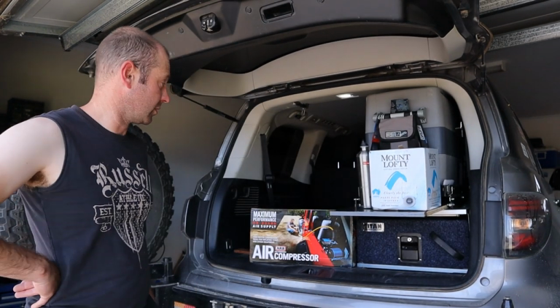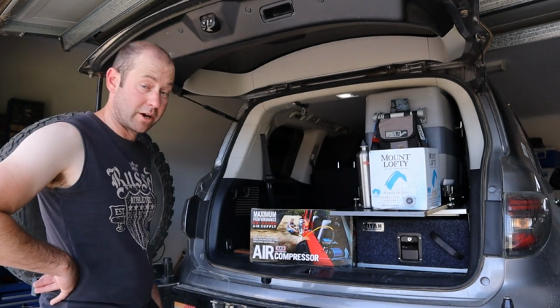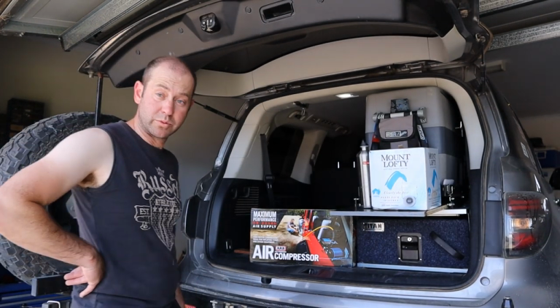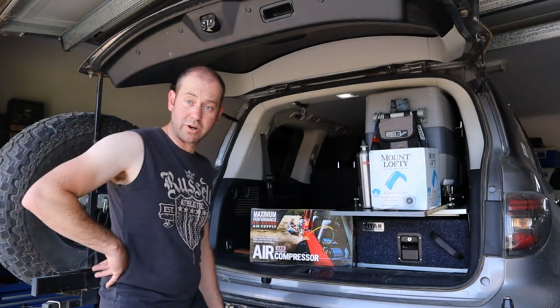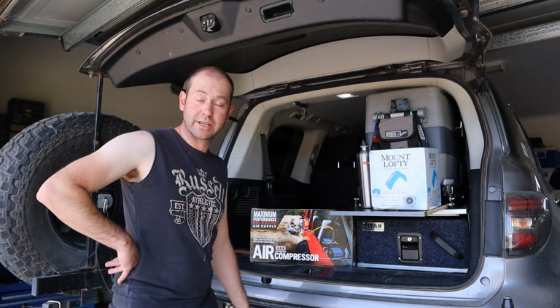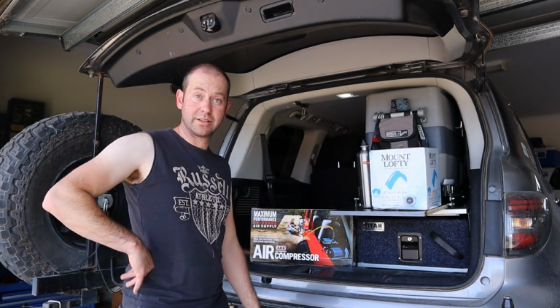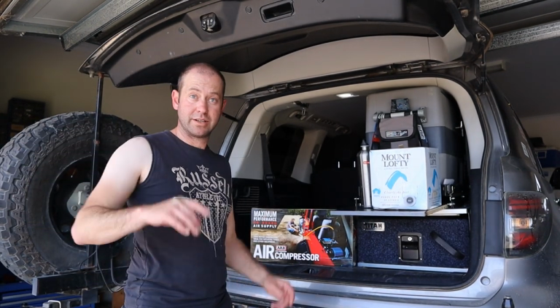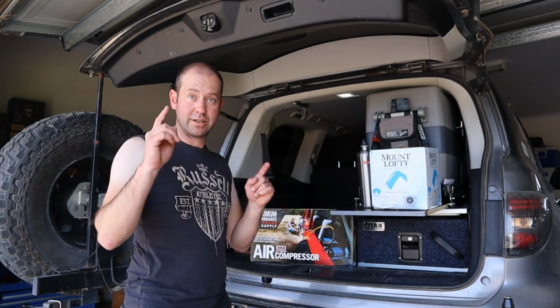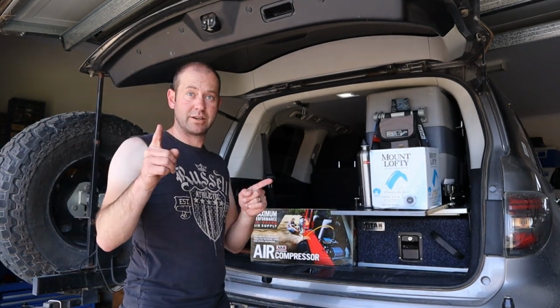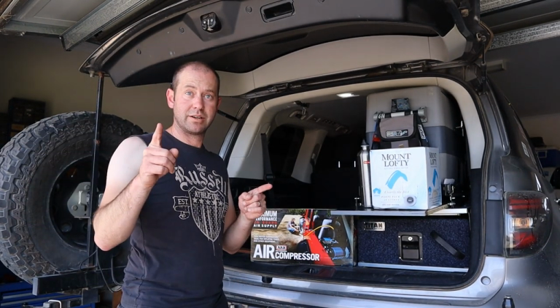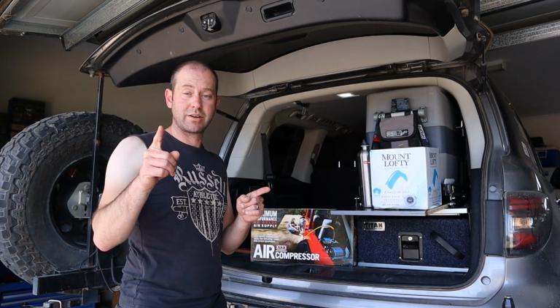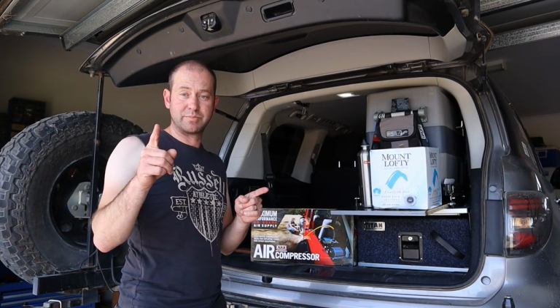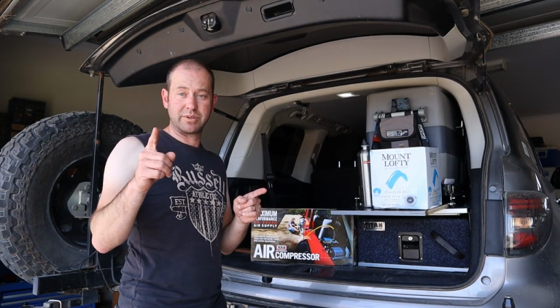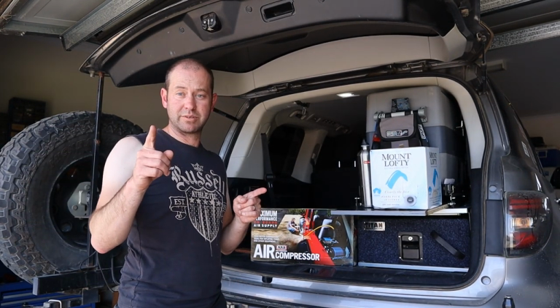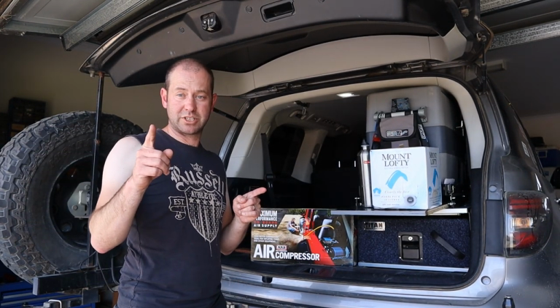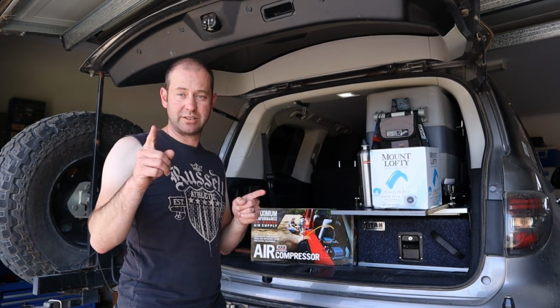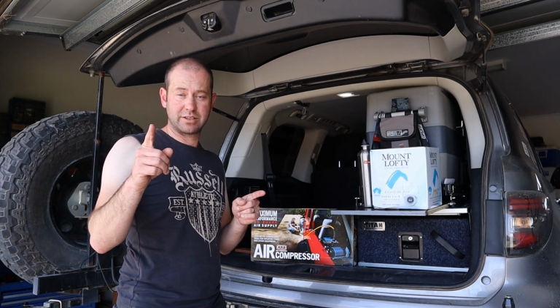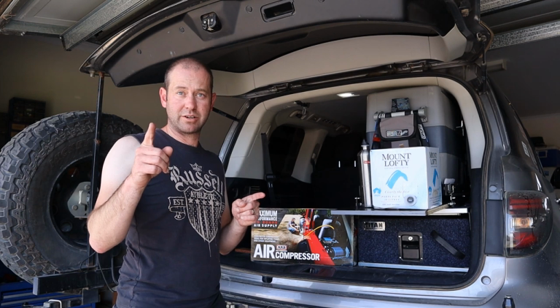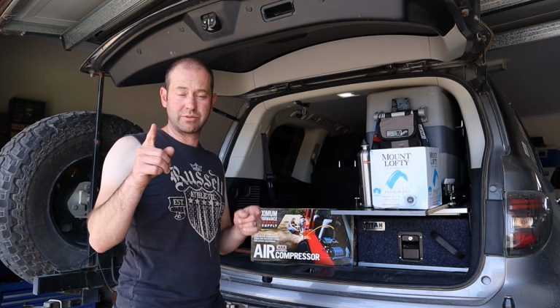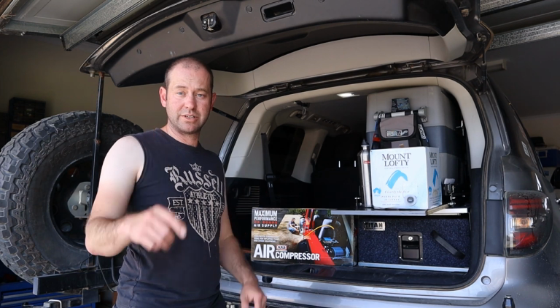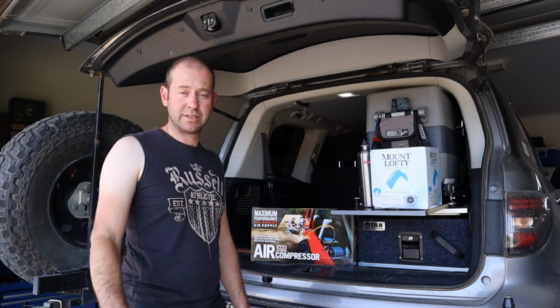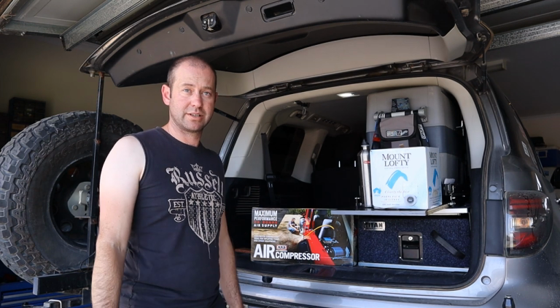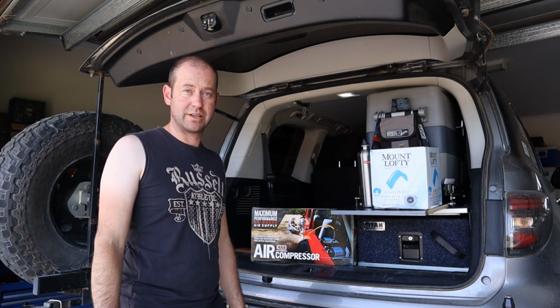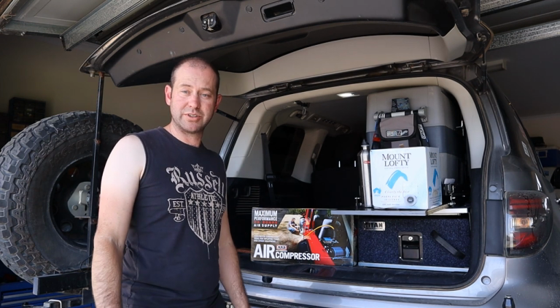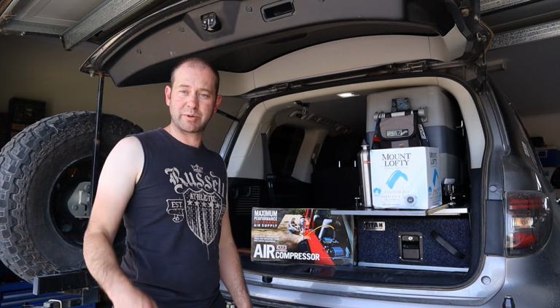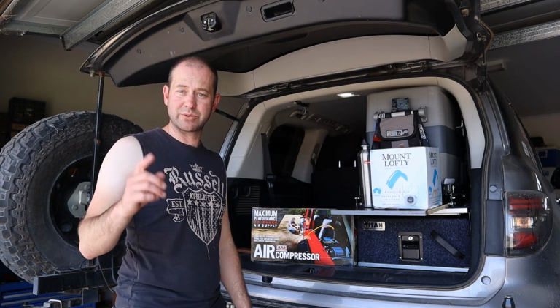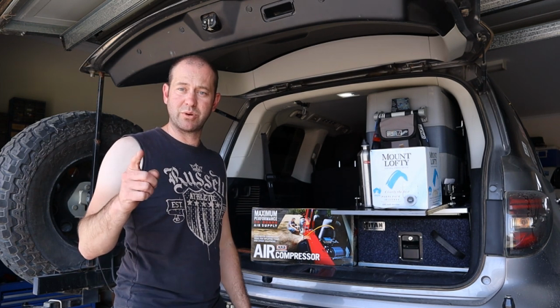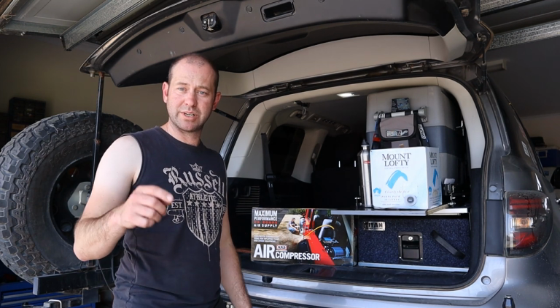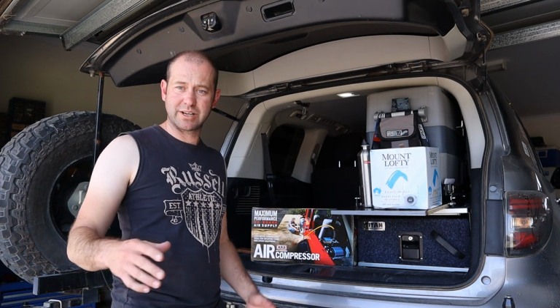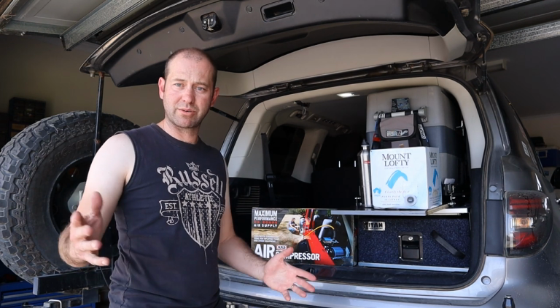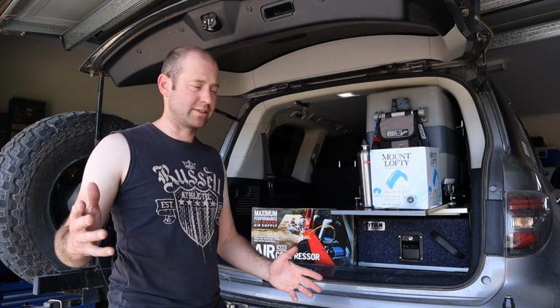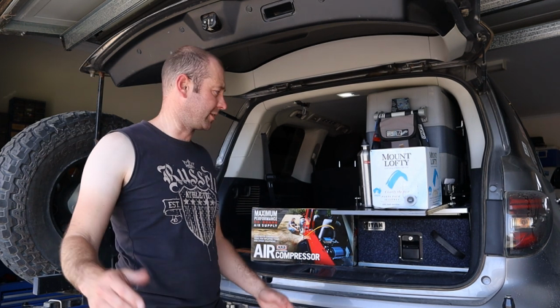Alright, we'll try again. The guy's building a shed over the road here, and every time I press record, he starts grinding something.